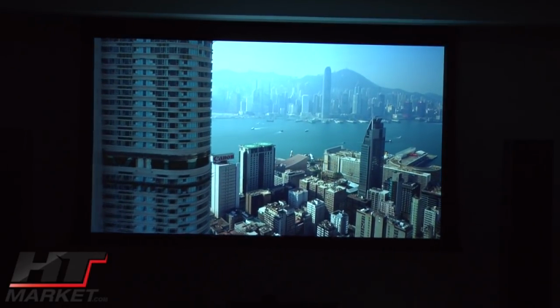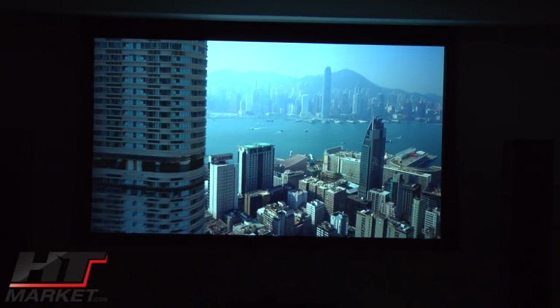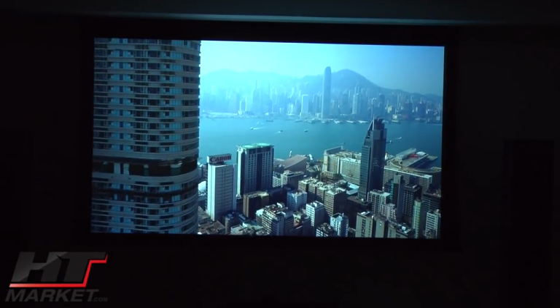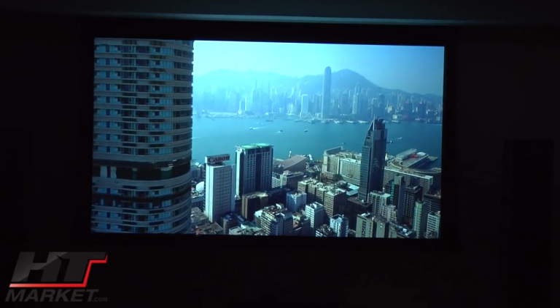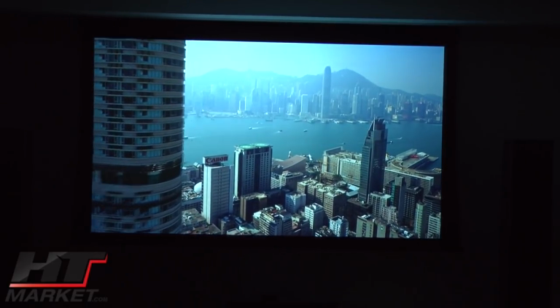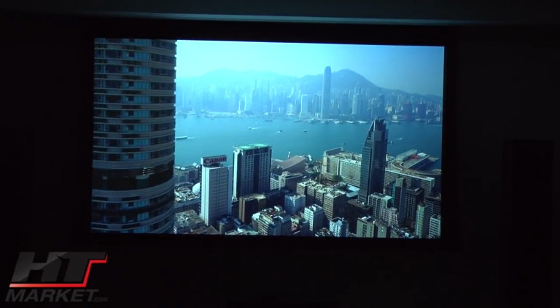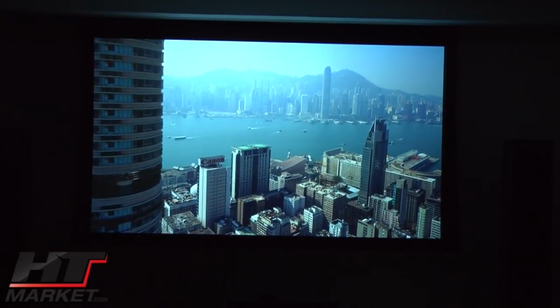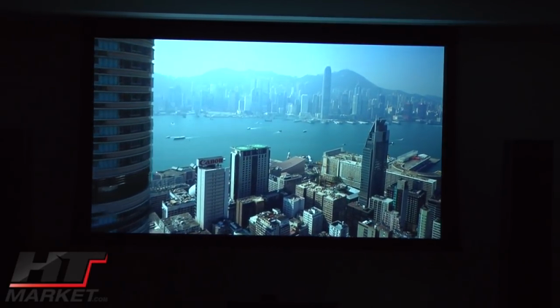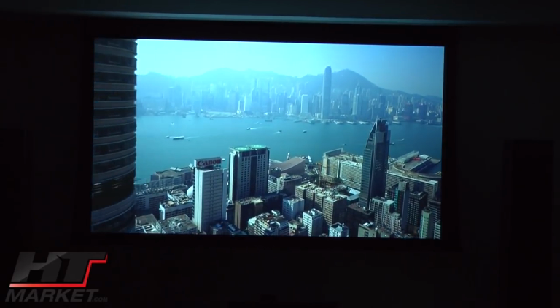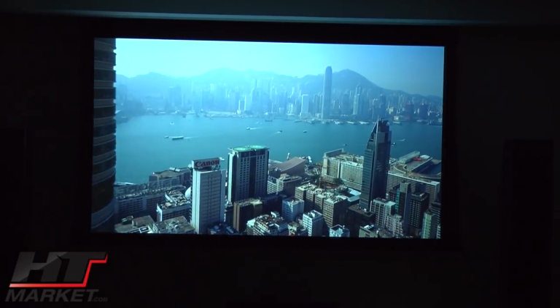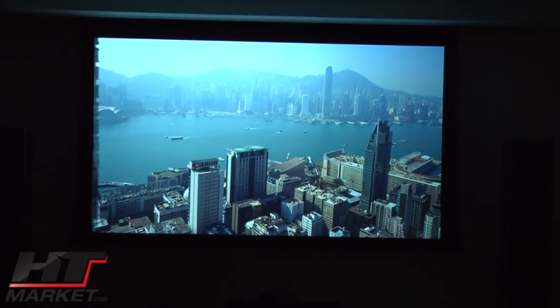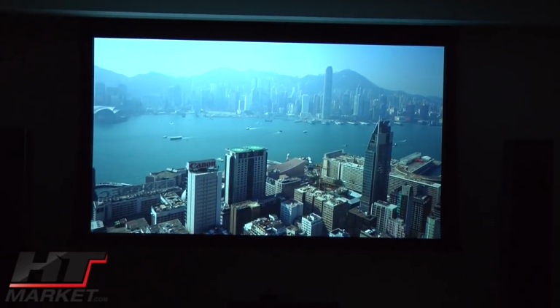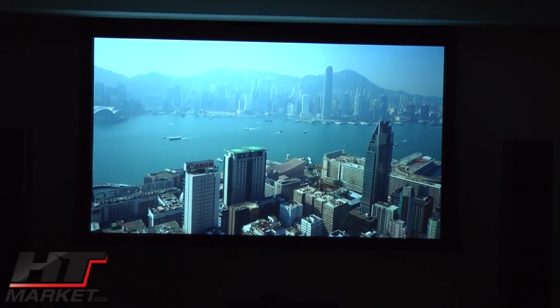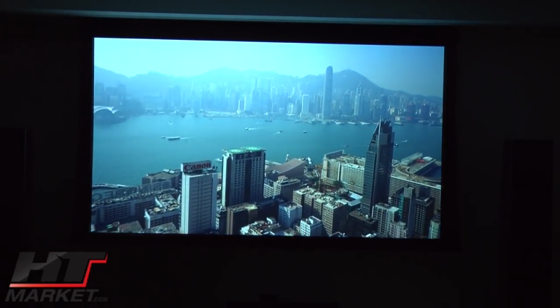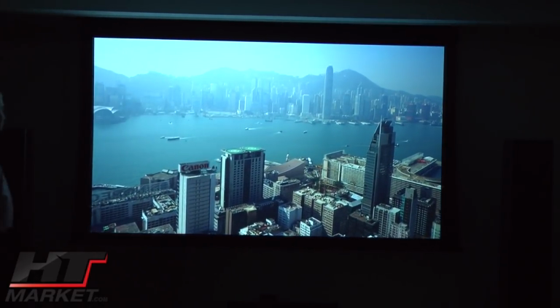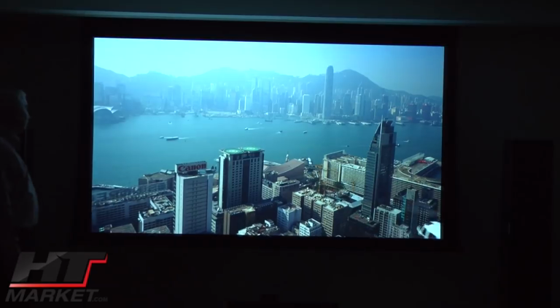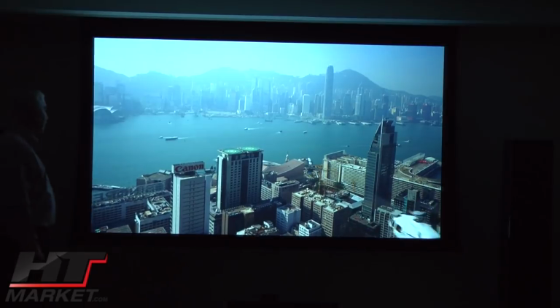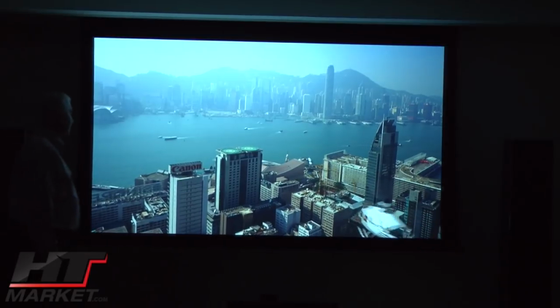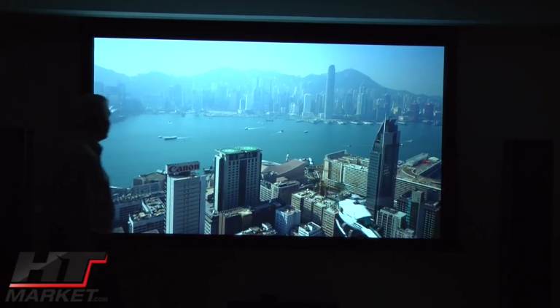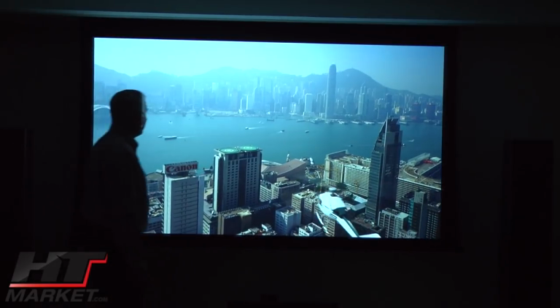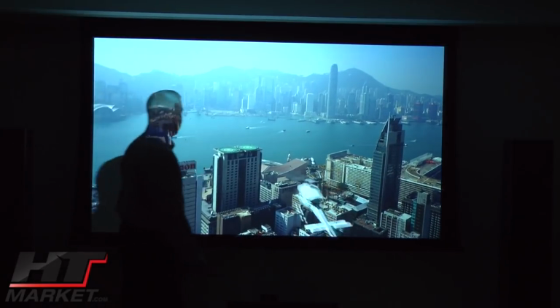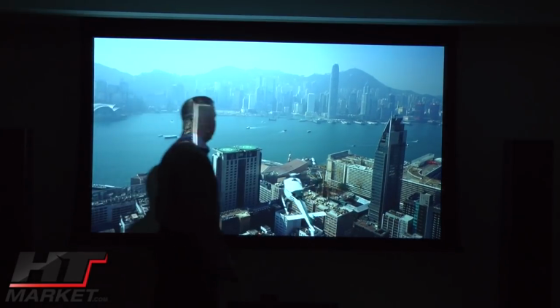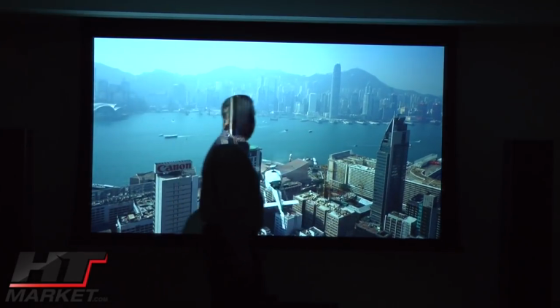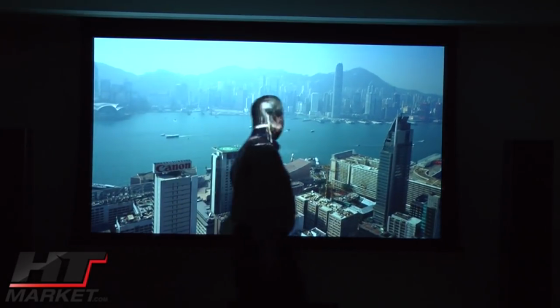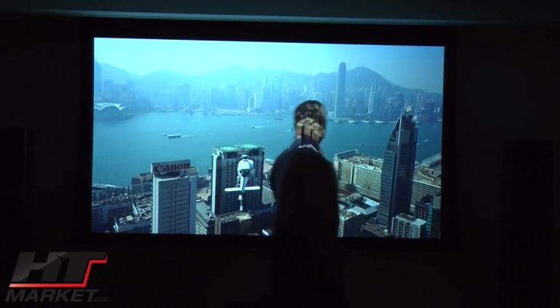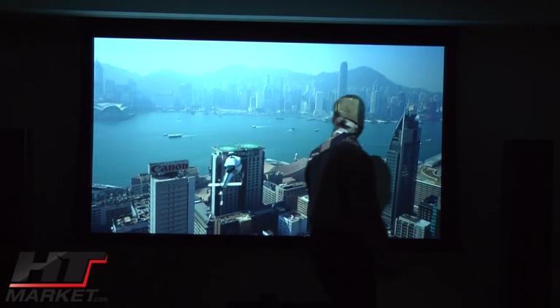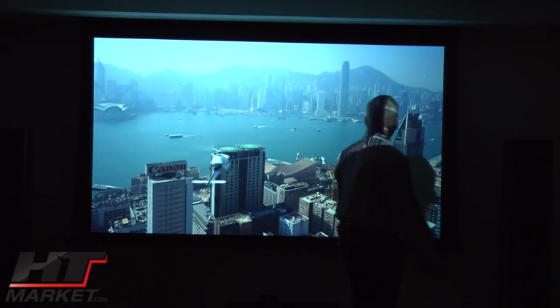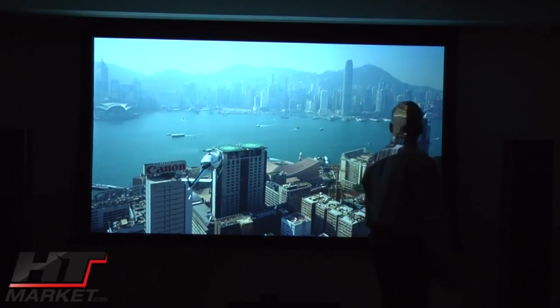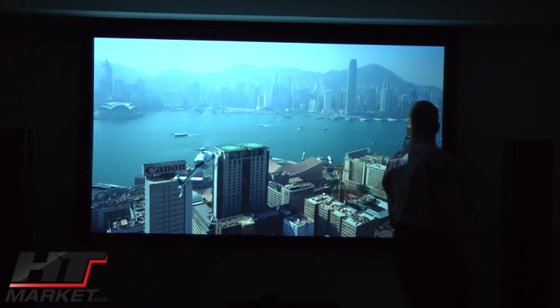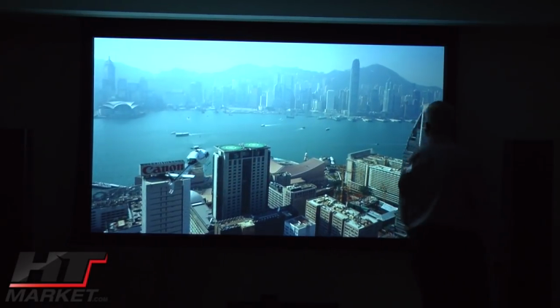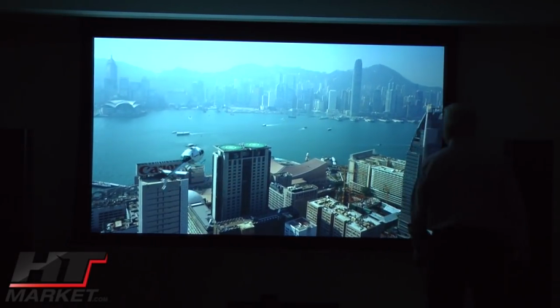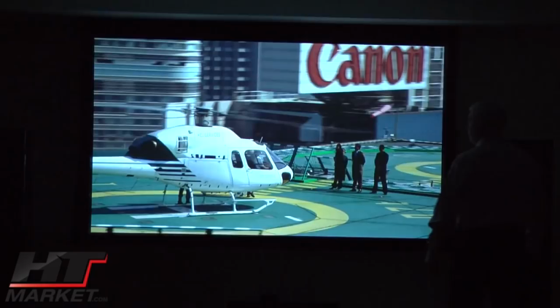This is a cold scene with the Hong Kong or Shanghai setting — I think it's Hong Kong. This one fills the screen also, so they're using both formats in this film.